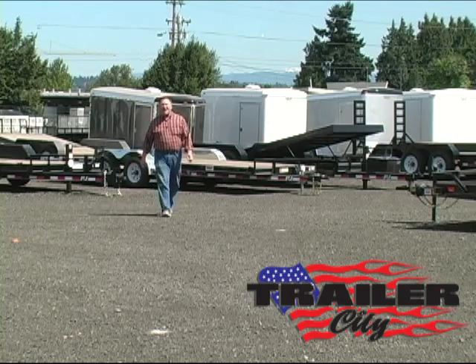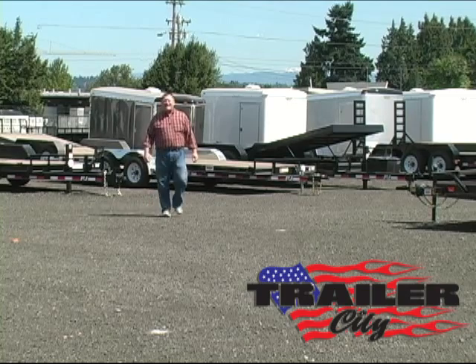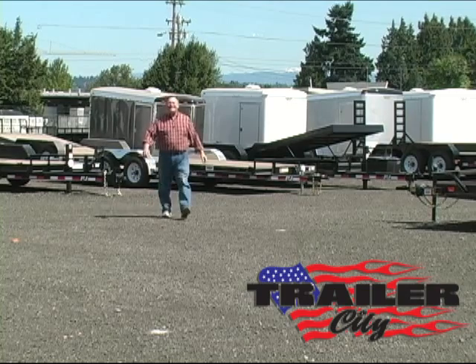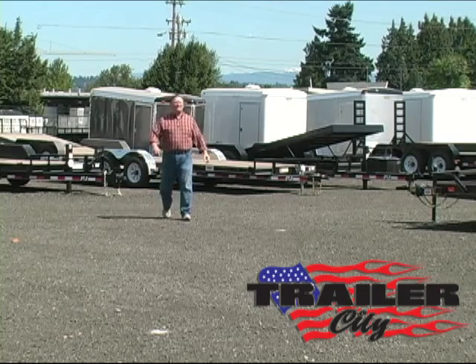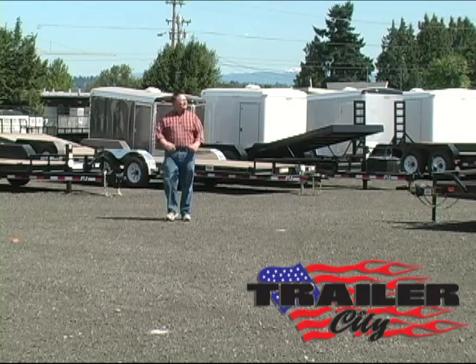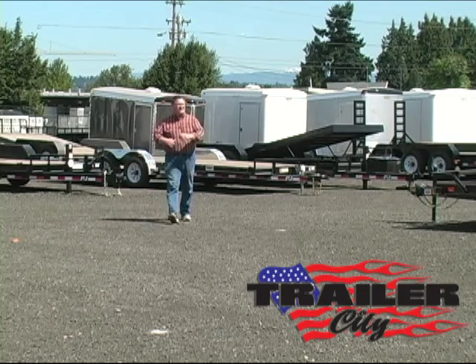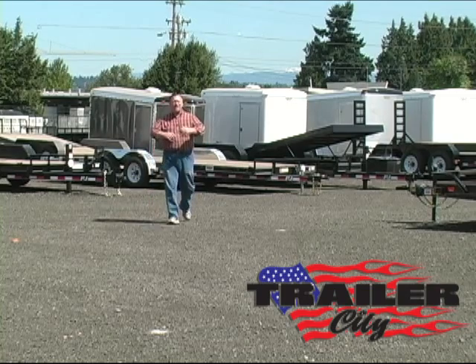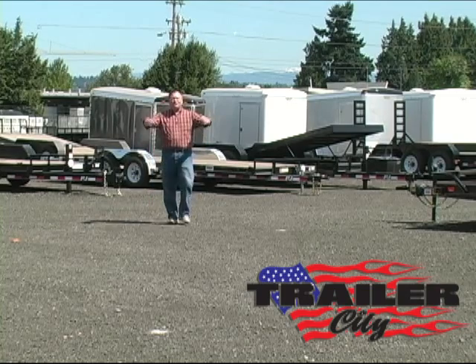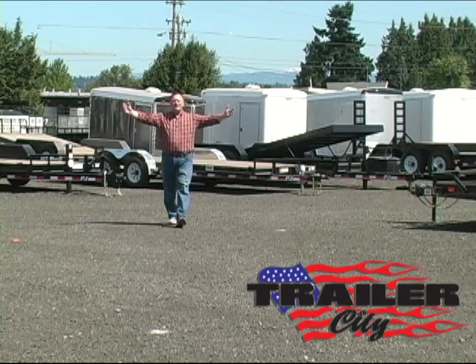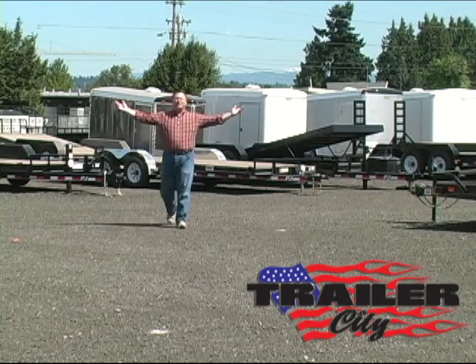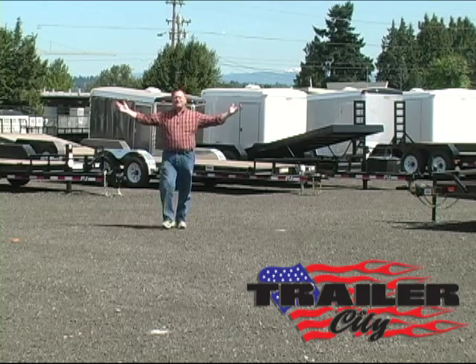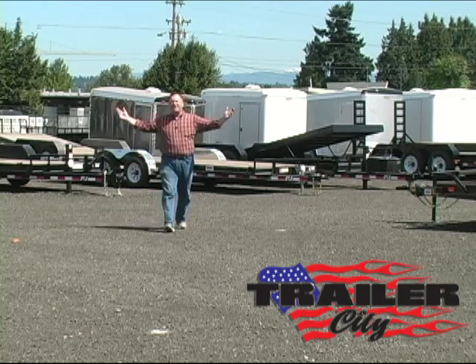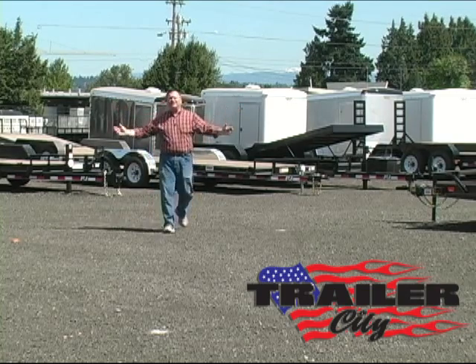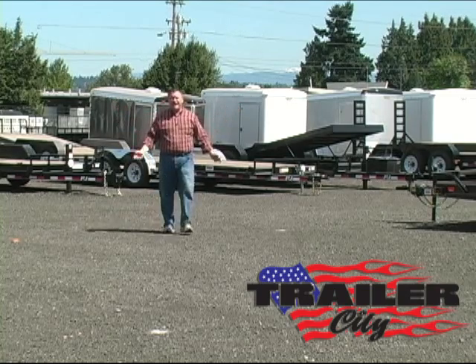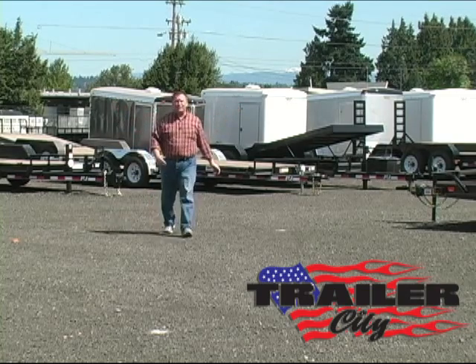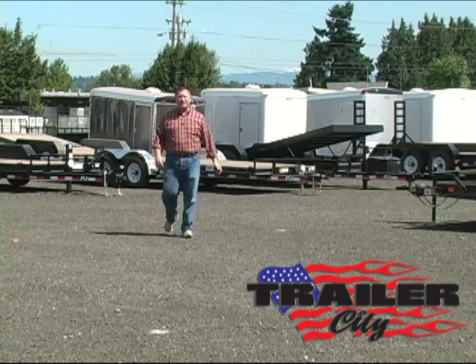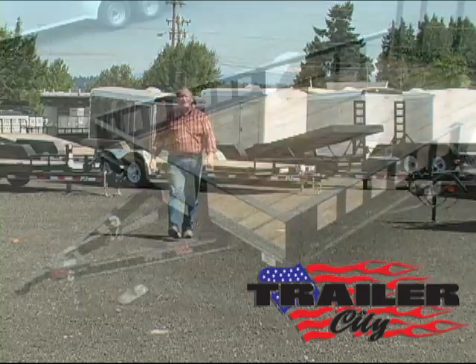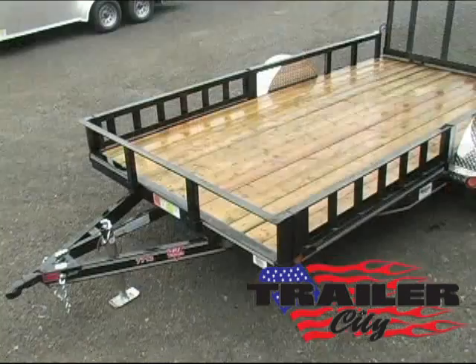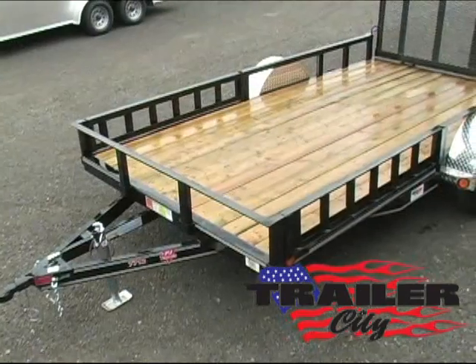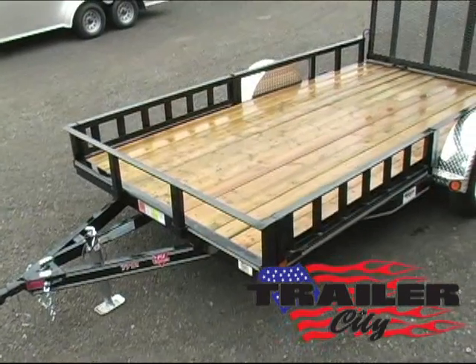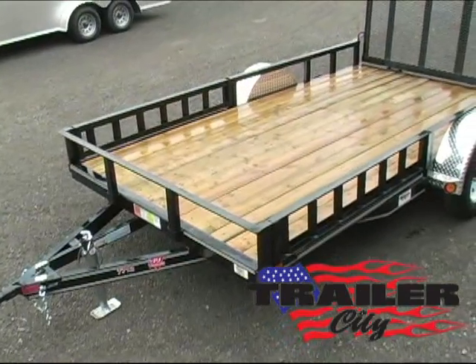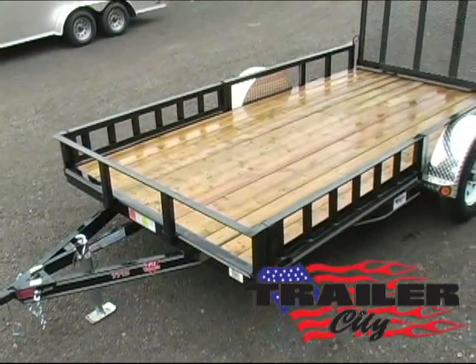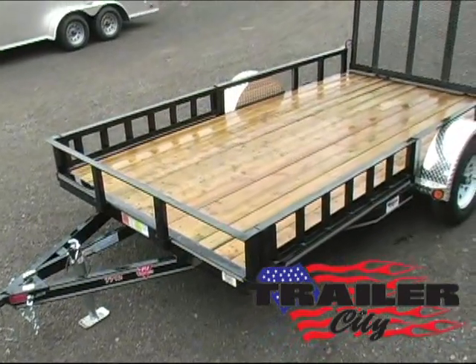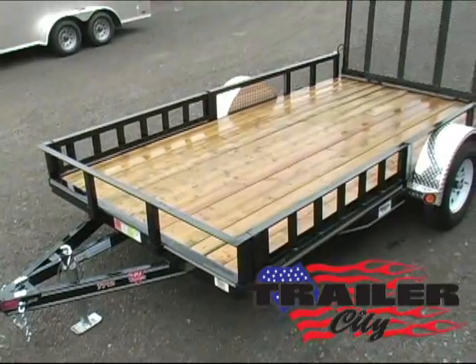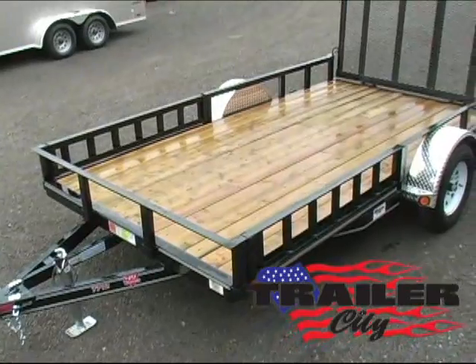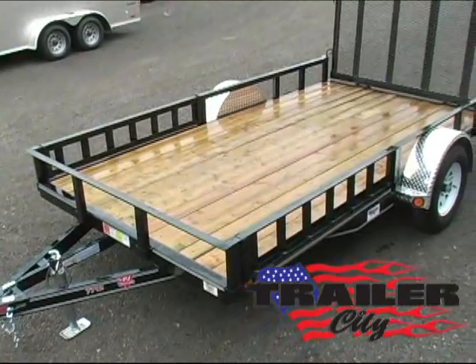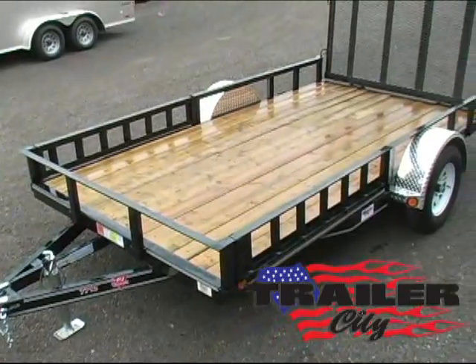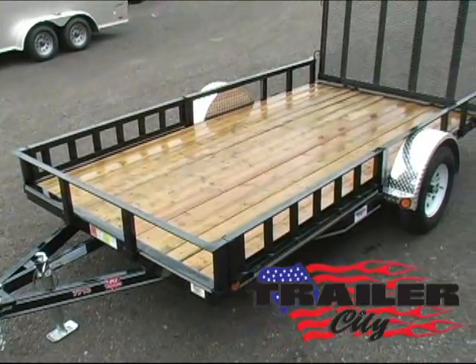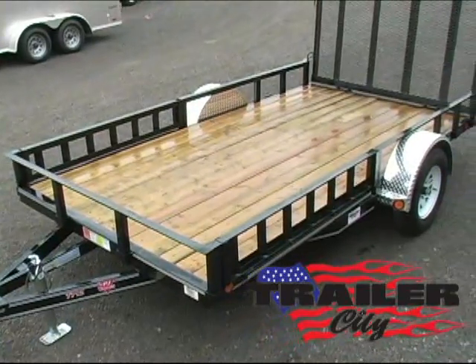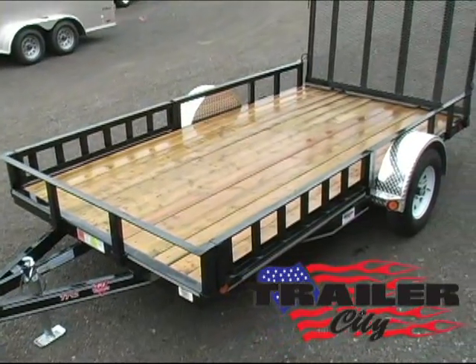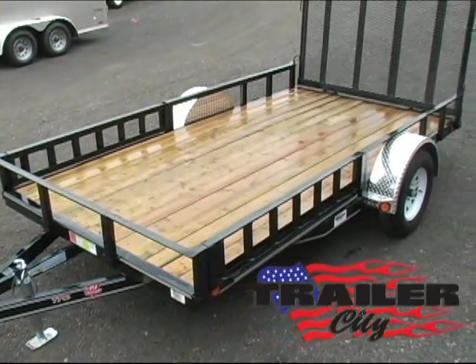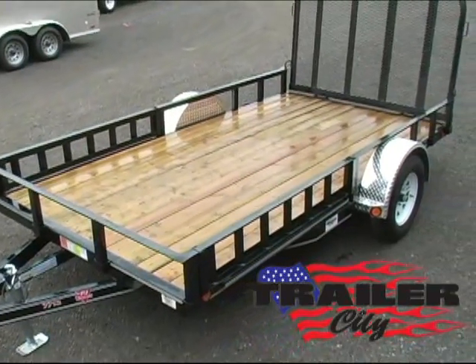Hi, this is Steve at Trailer City and we are featuring a PJ Brand ATV Hauling Trailer.